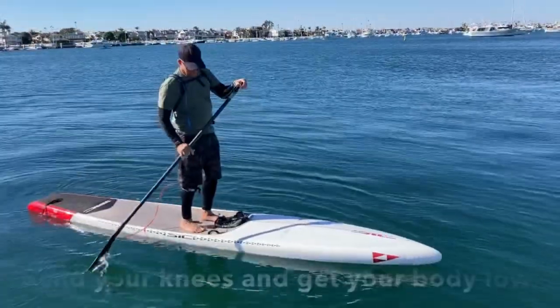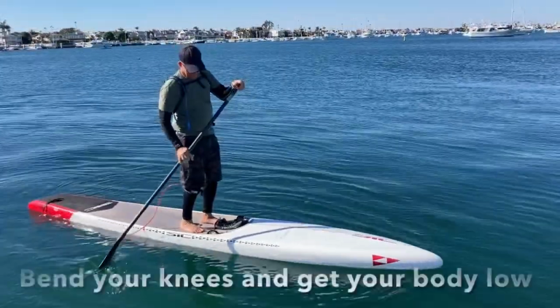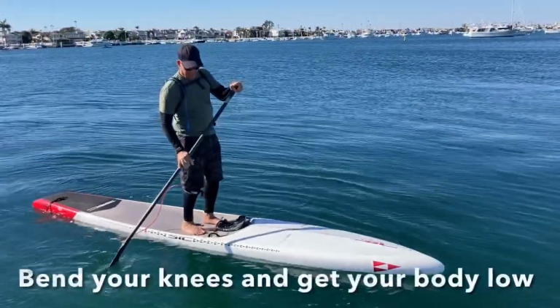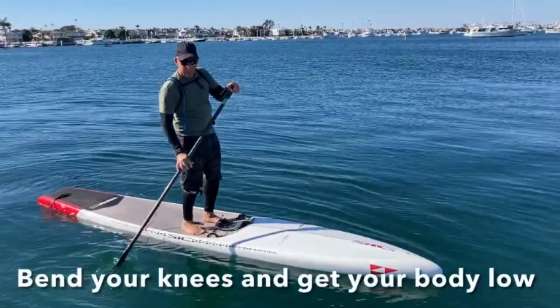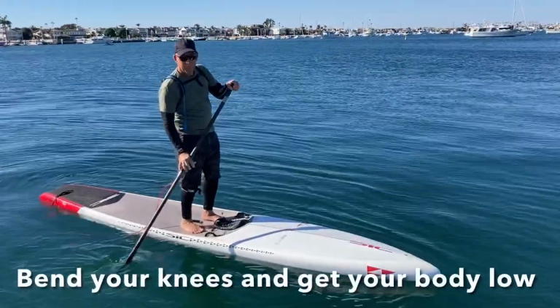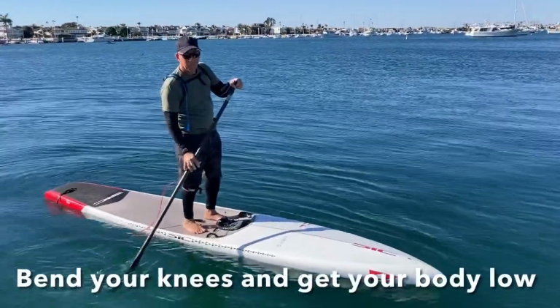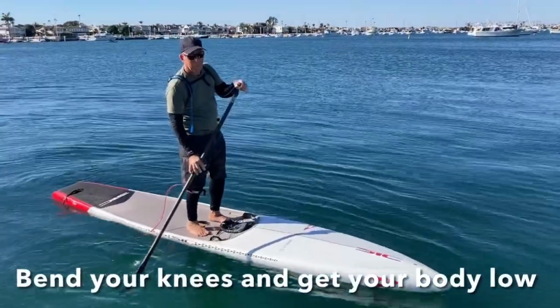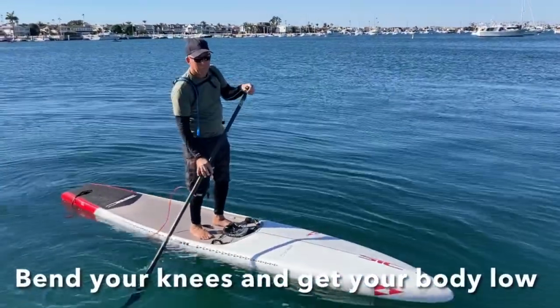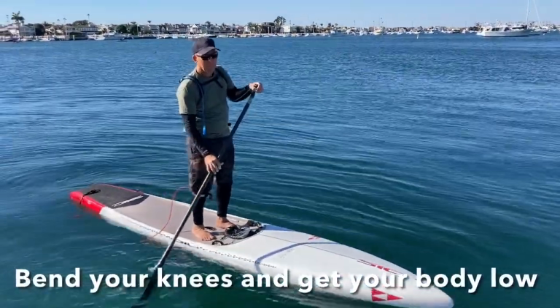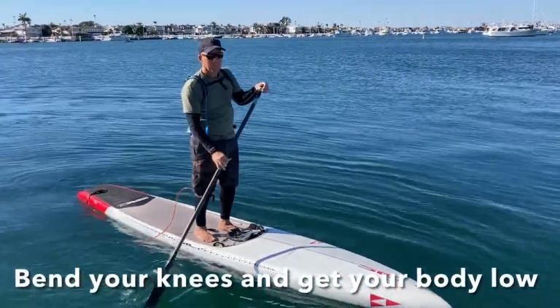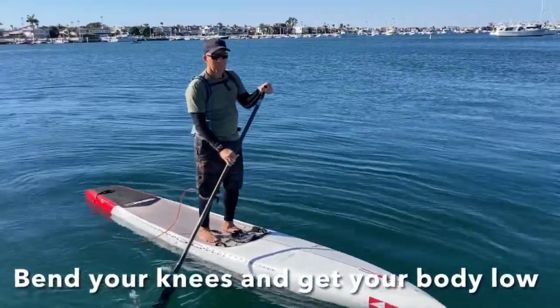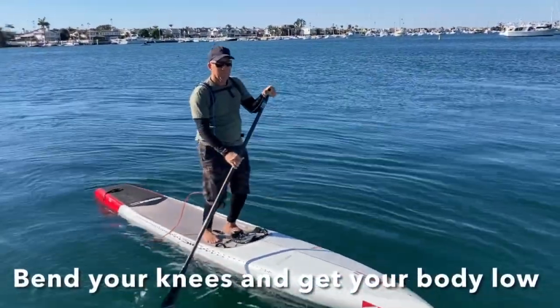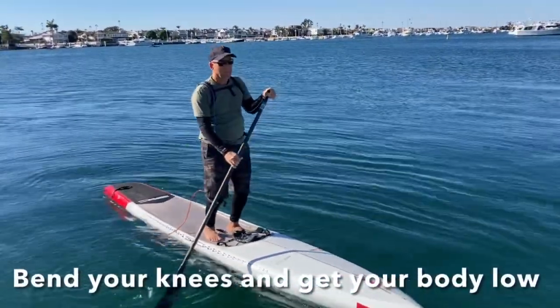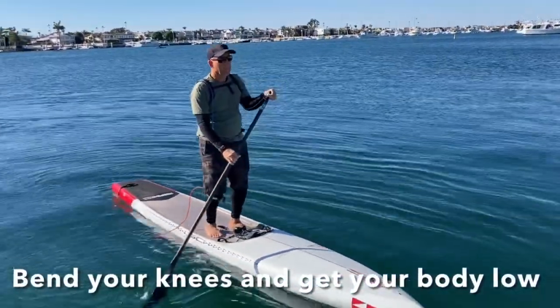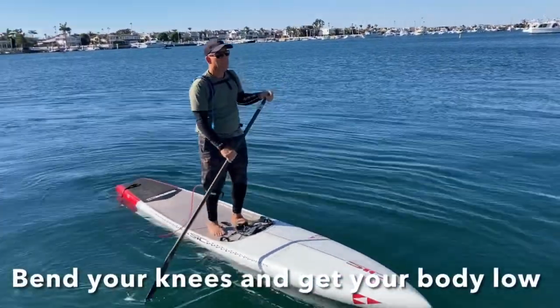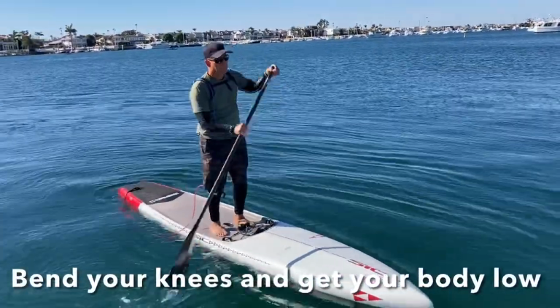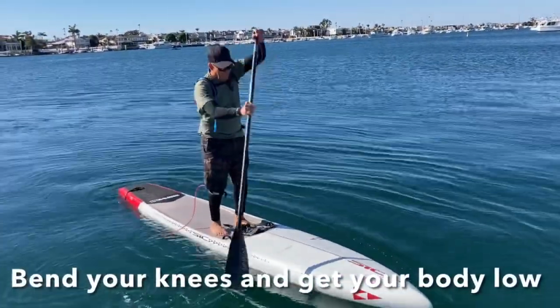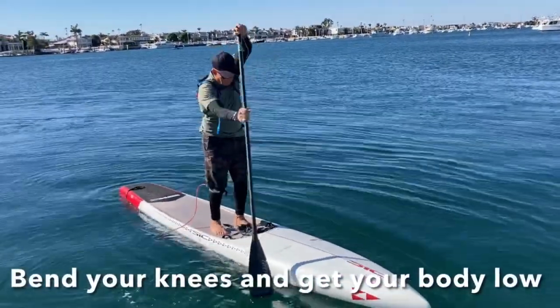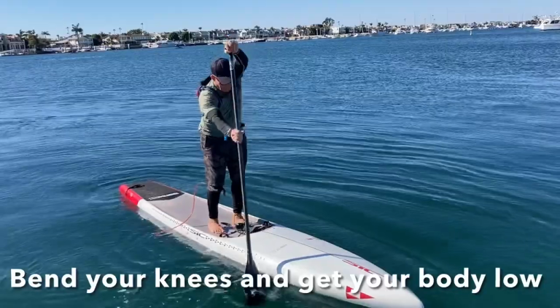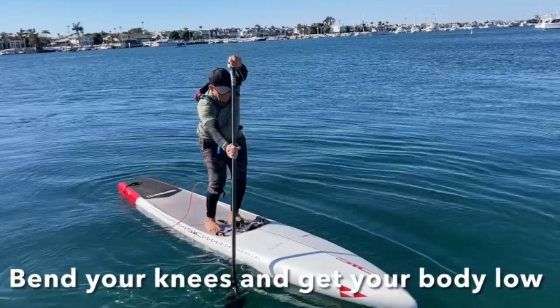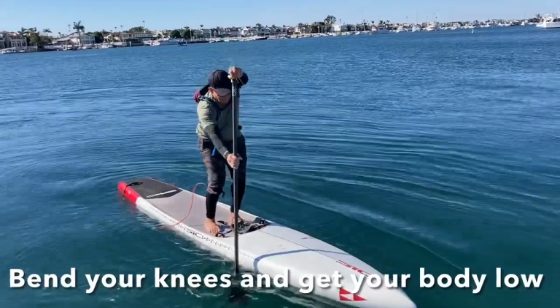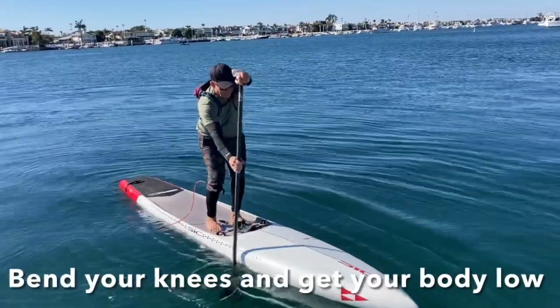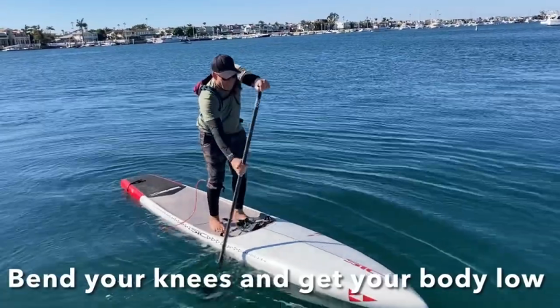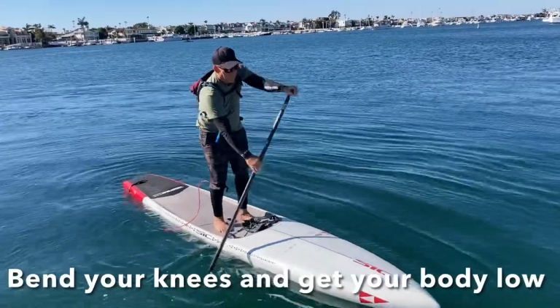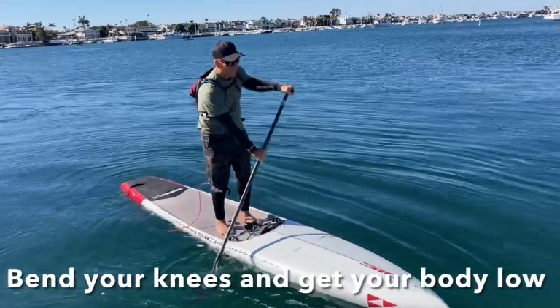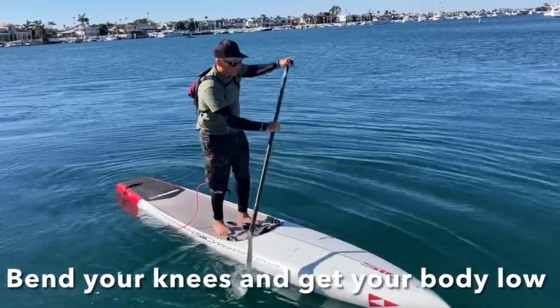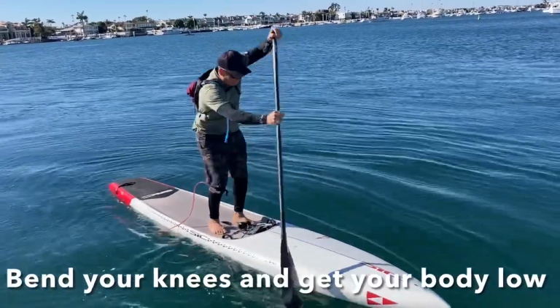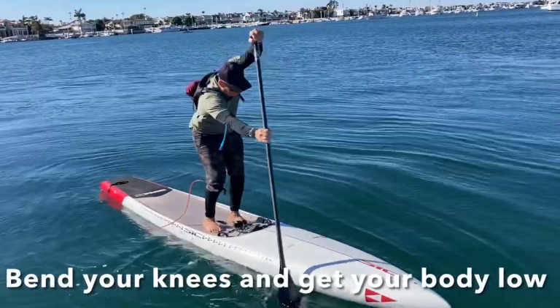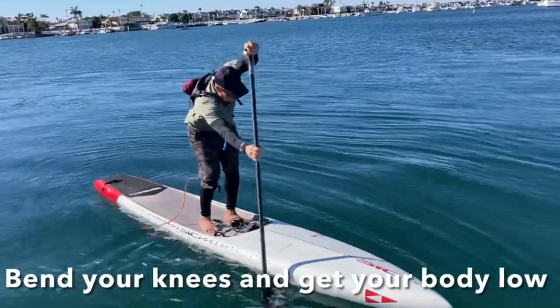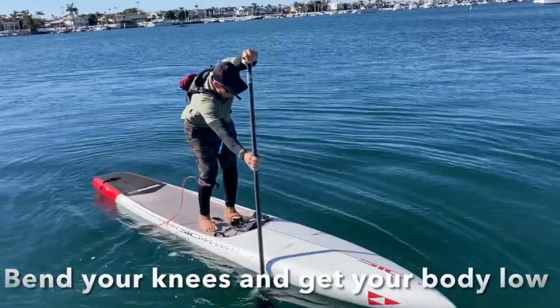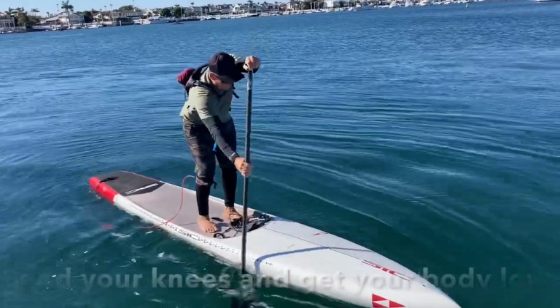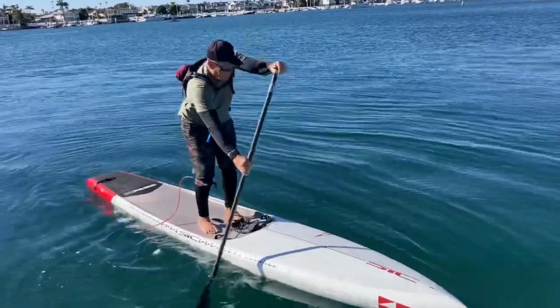The second thing he's gonna do is bend his knees a little bit more. The lower you get the better — just think about aerodynamics.